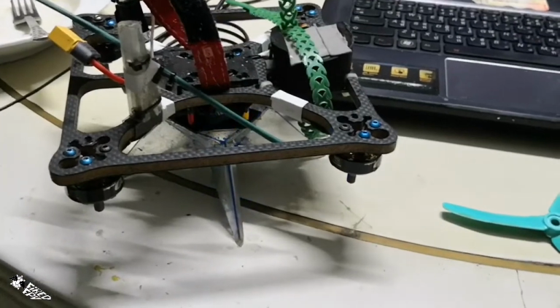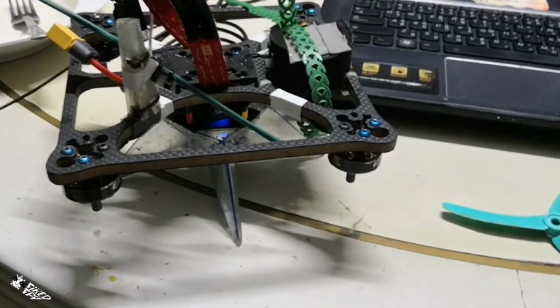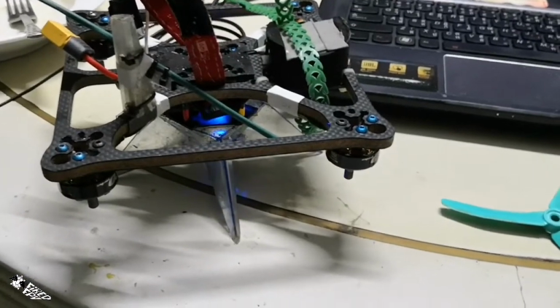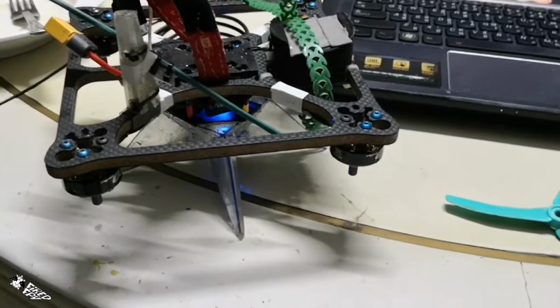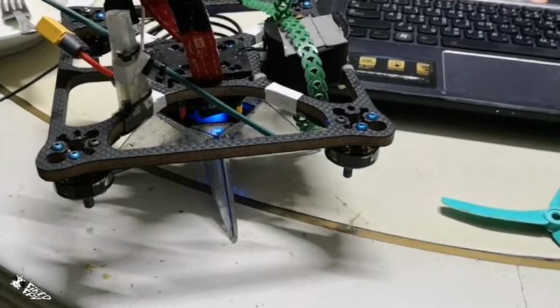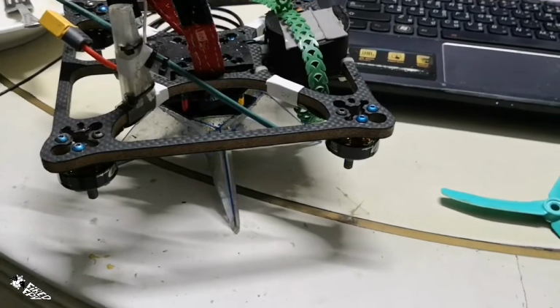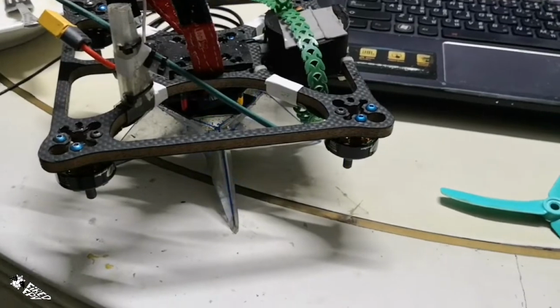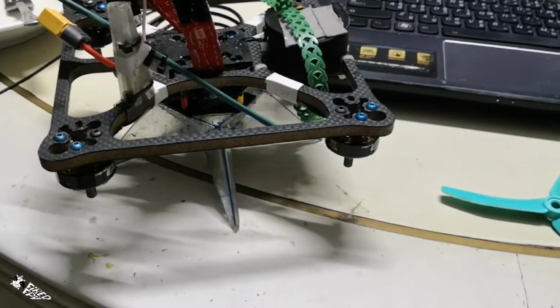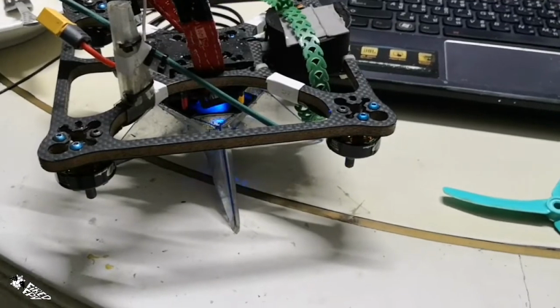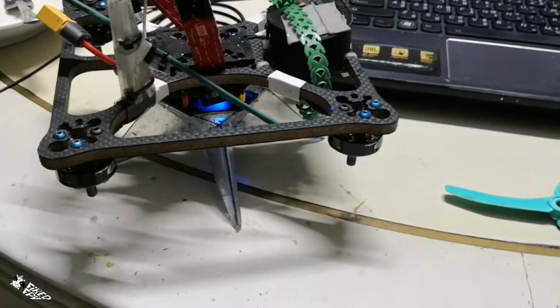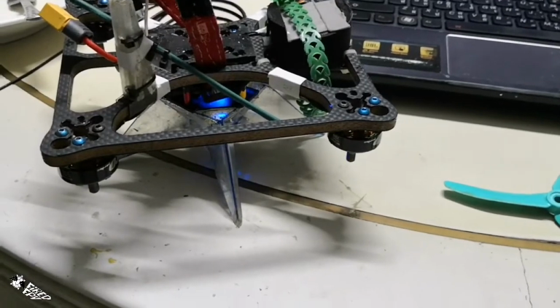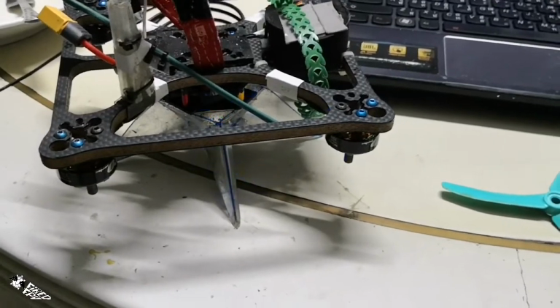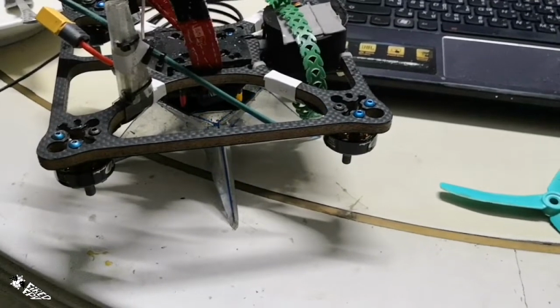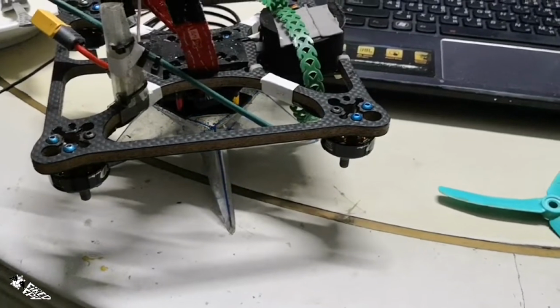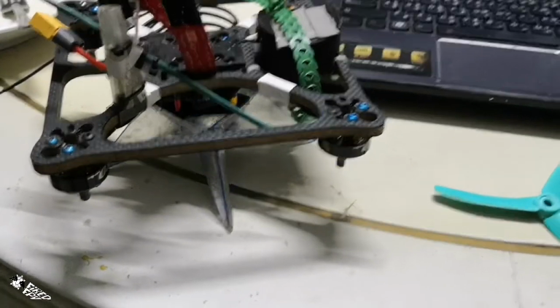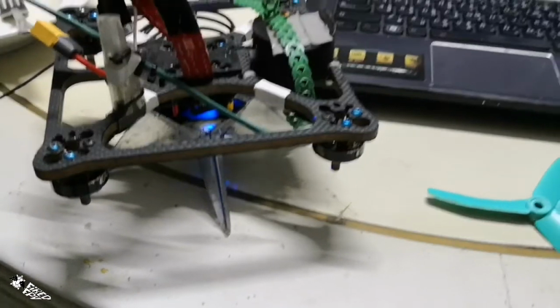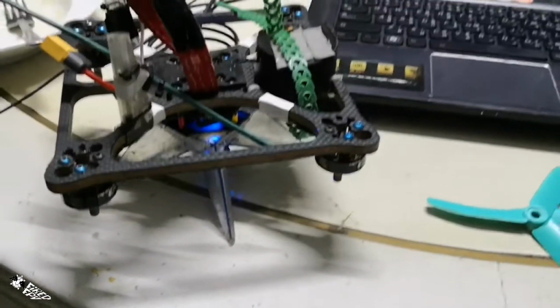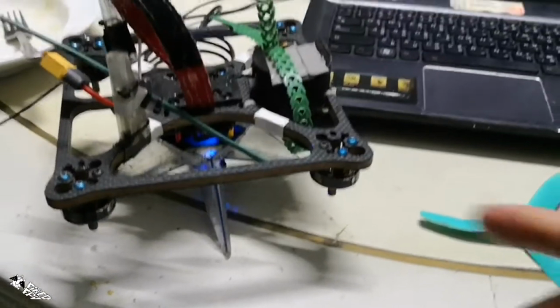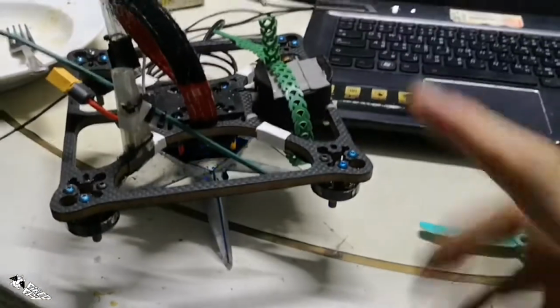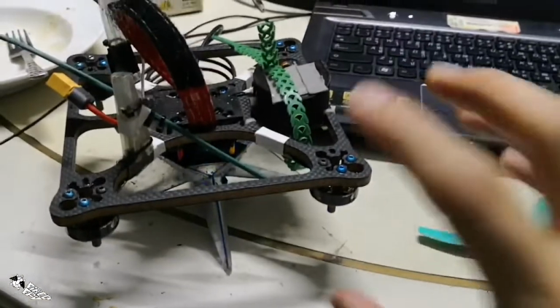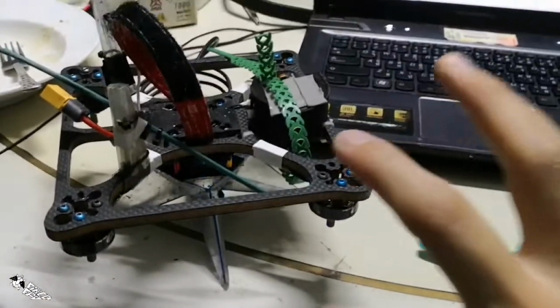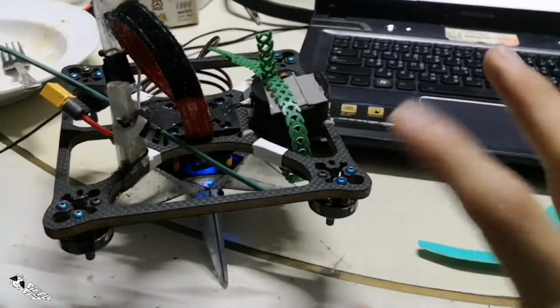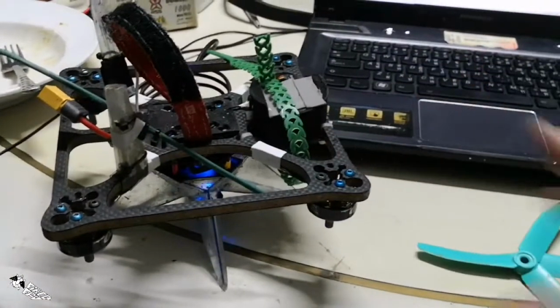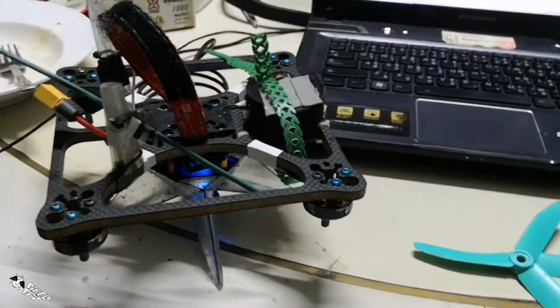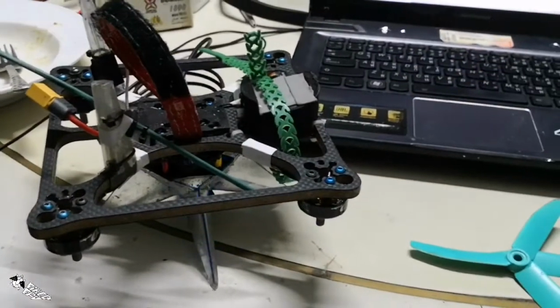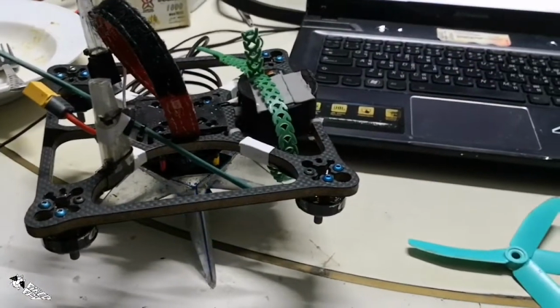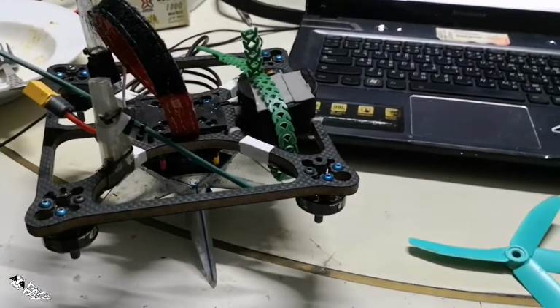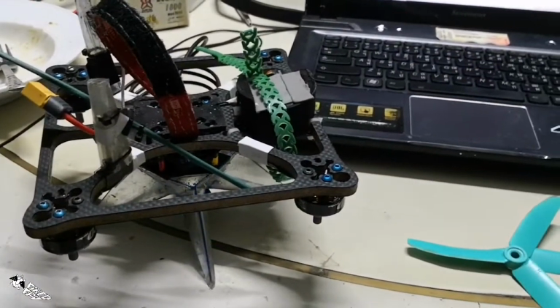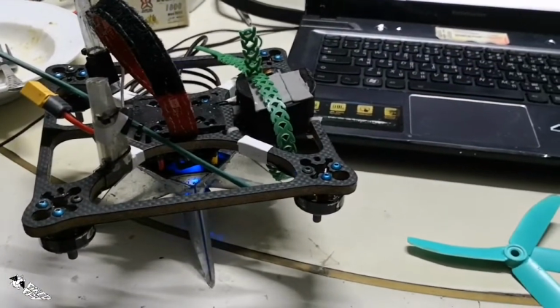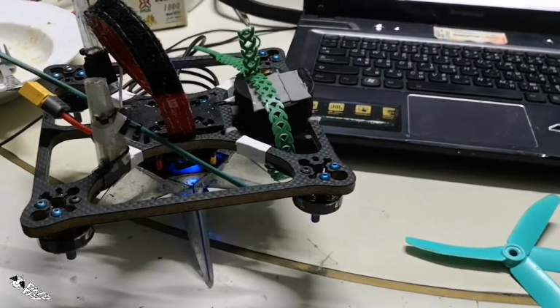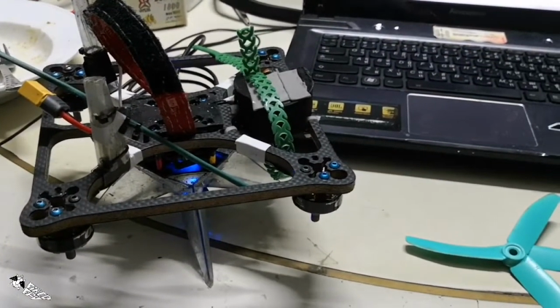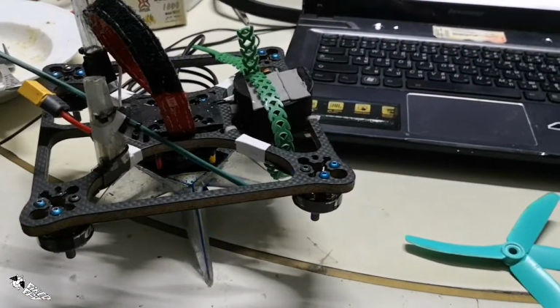So don't get yourself confused with the inverted motor. Thank you, bye bye.